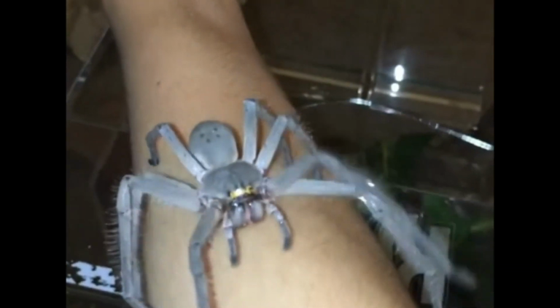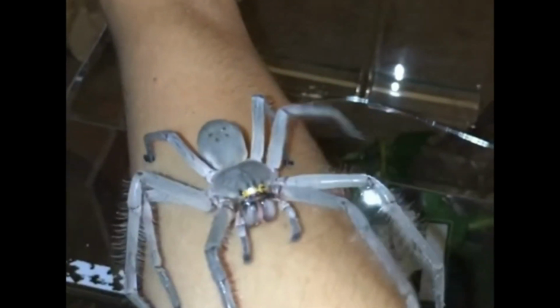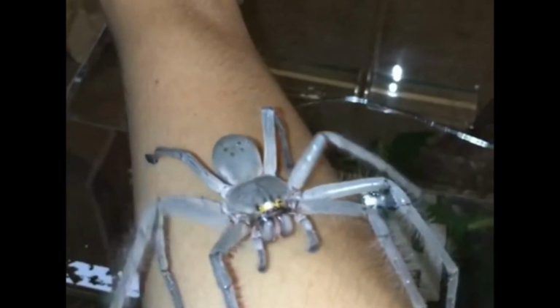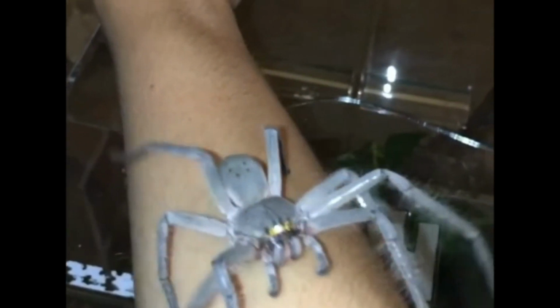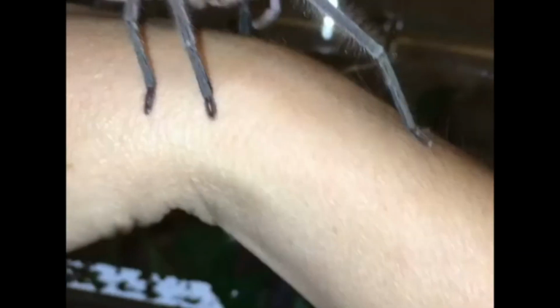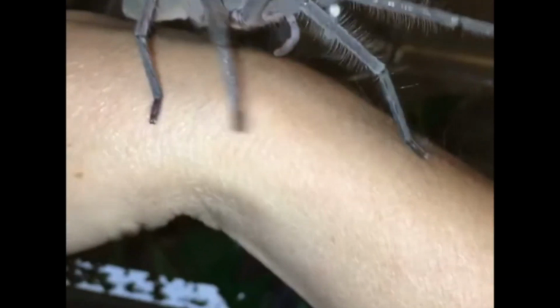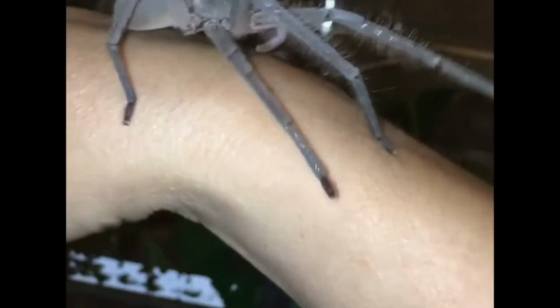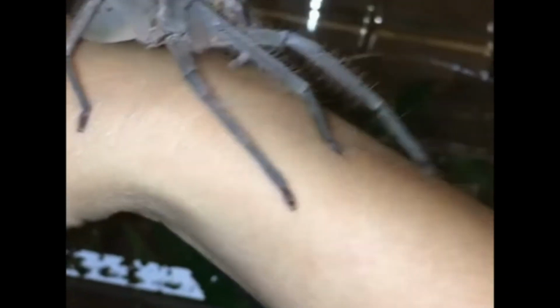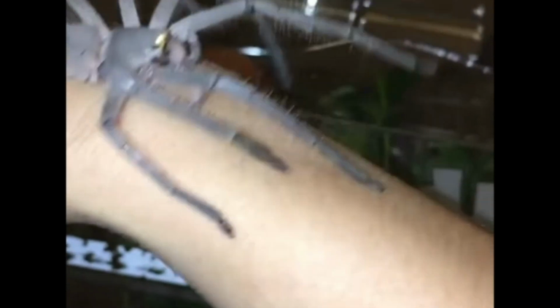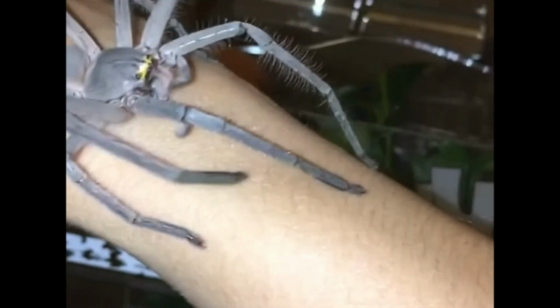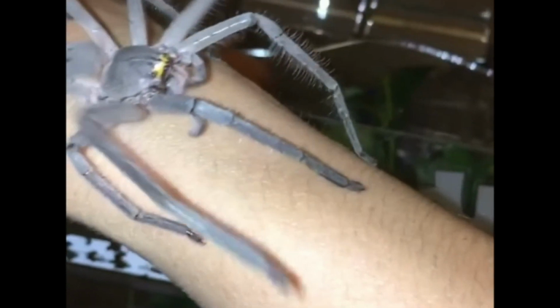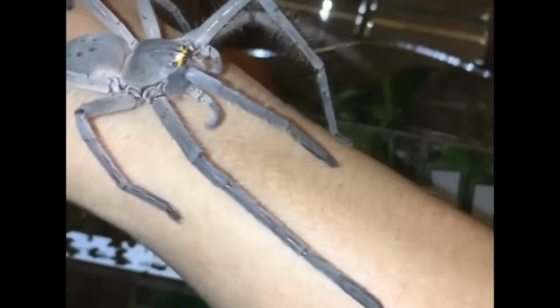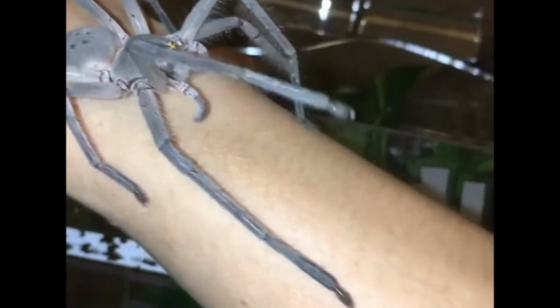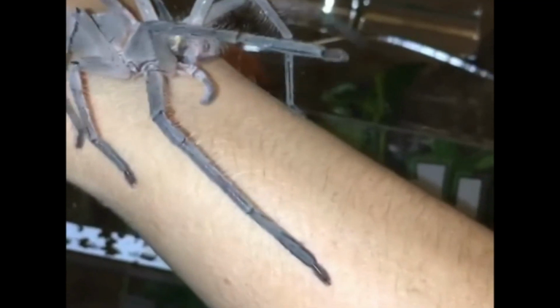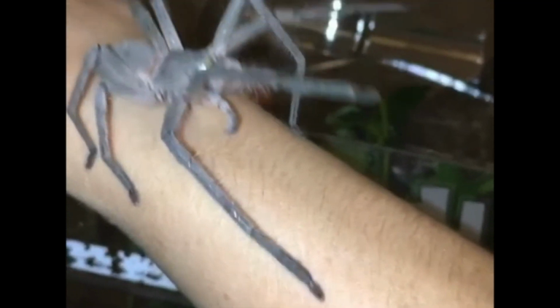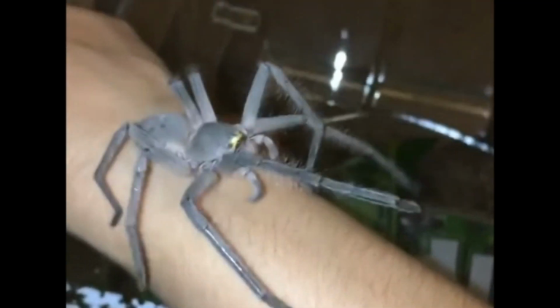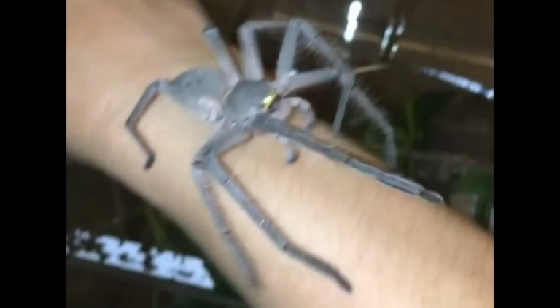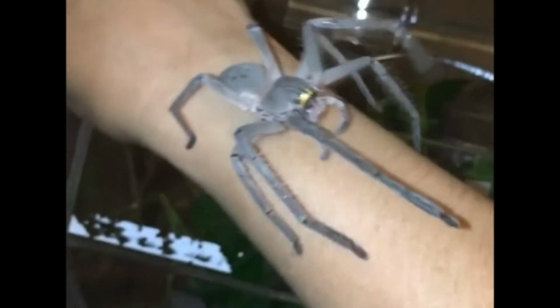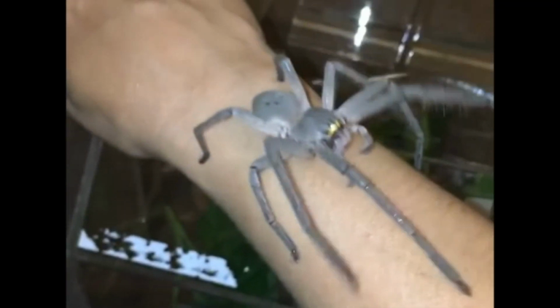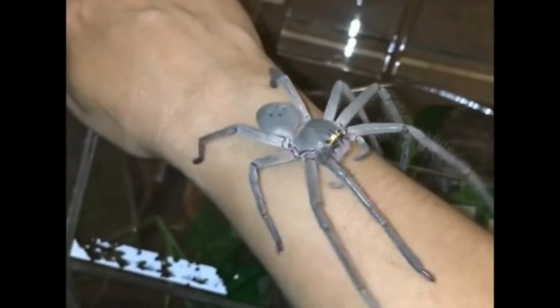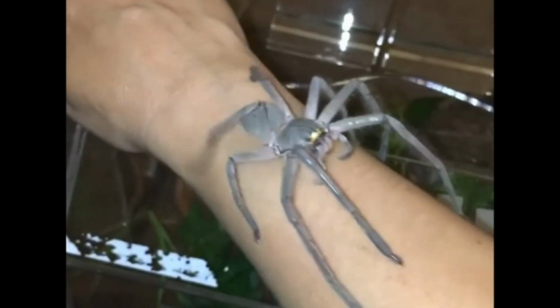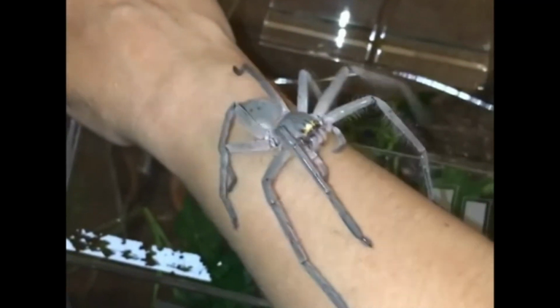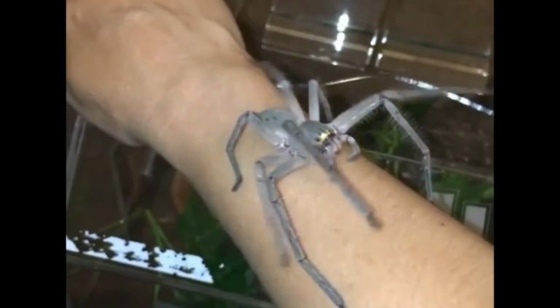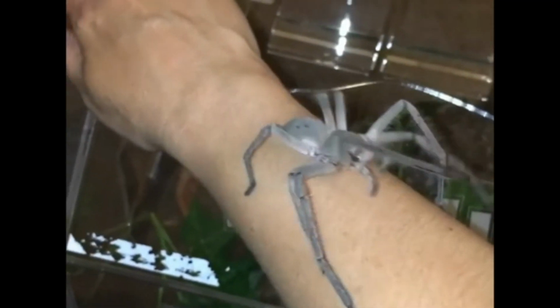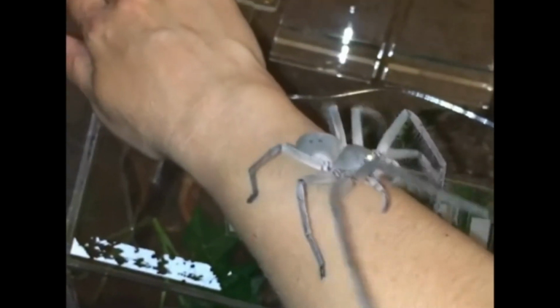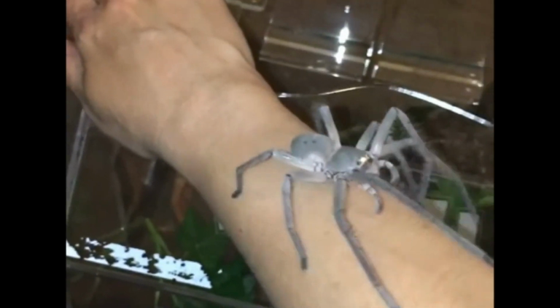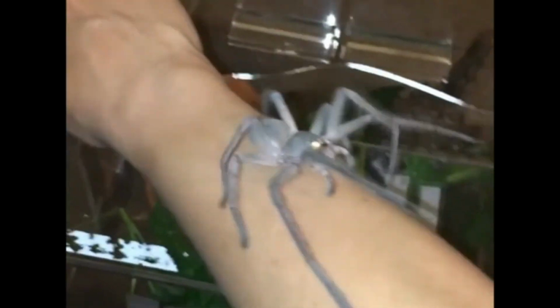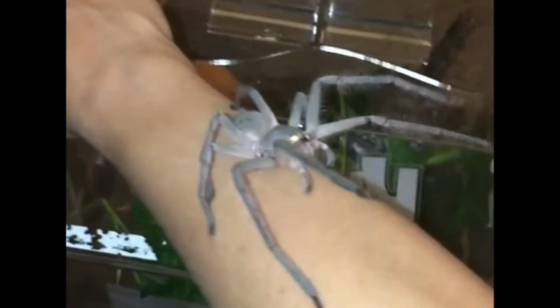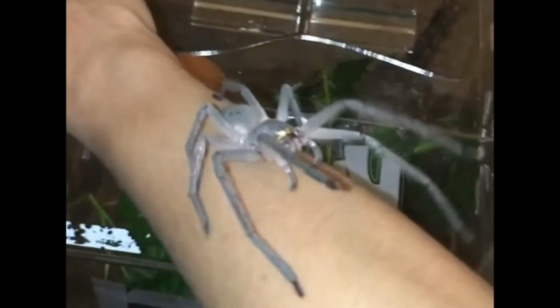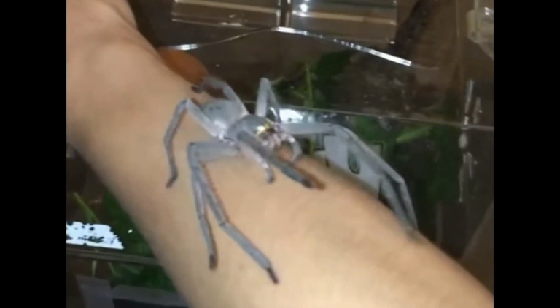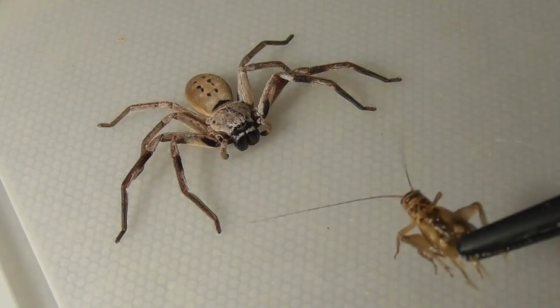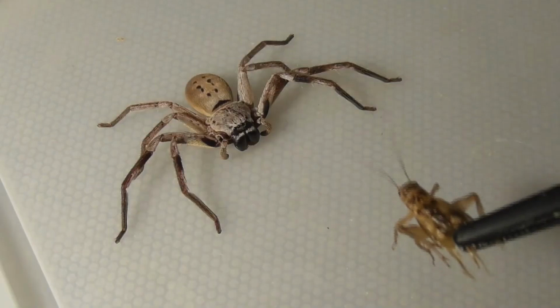Despite their large size, Huntsman spiders are great at hiding and can be found in cracks and crevices and under bark and rocks.